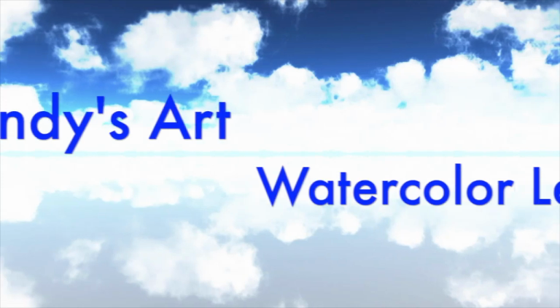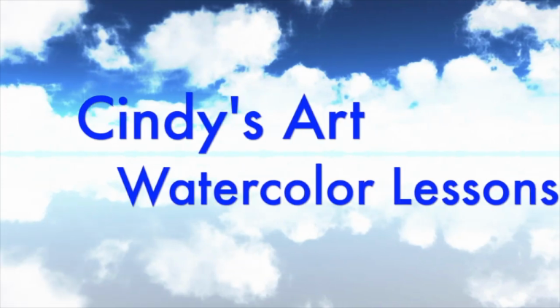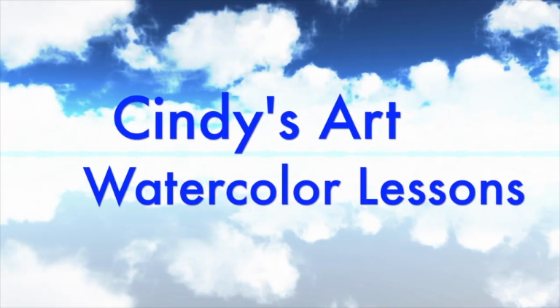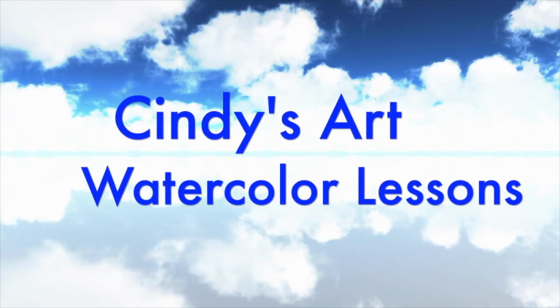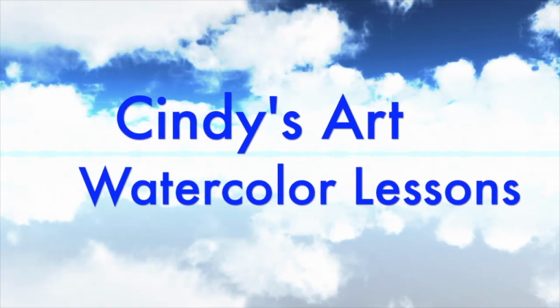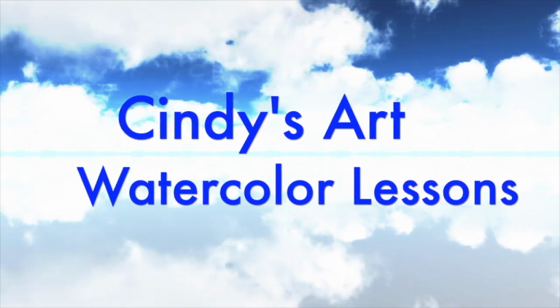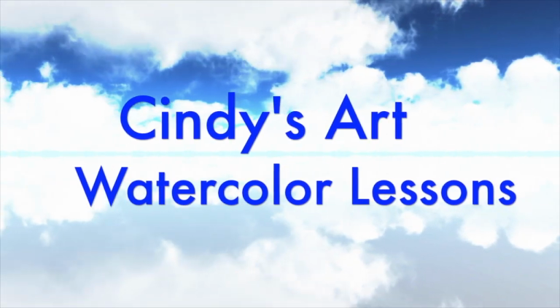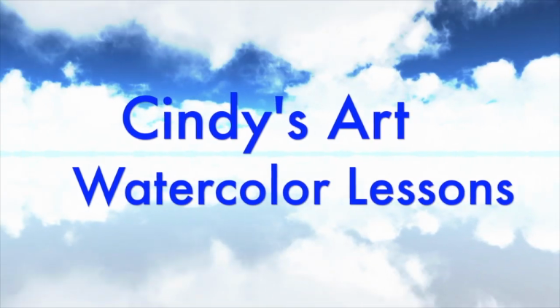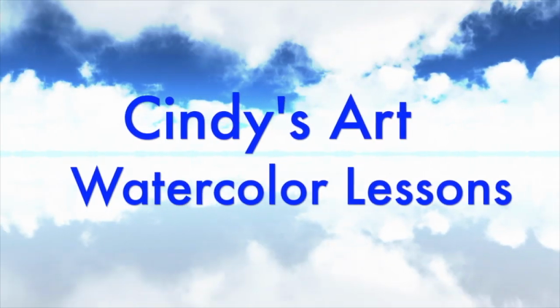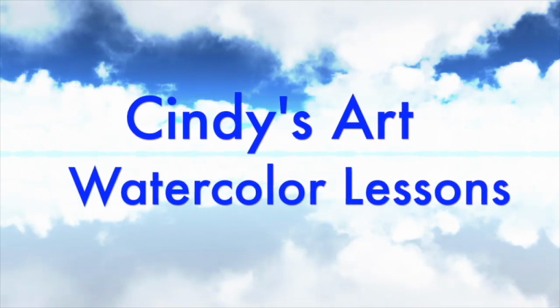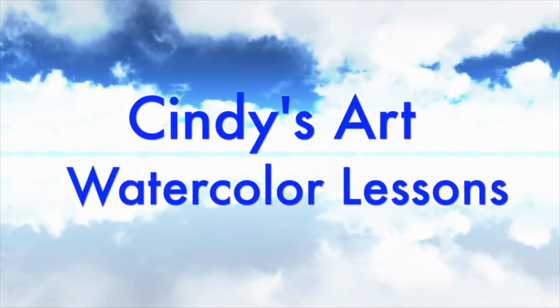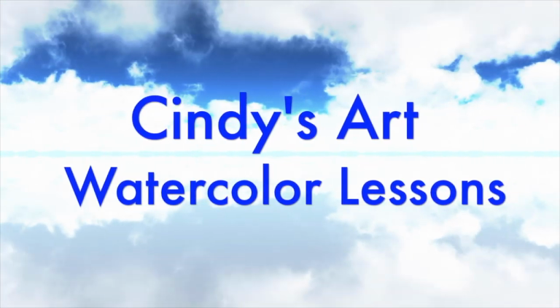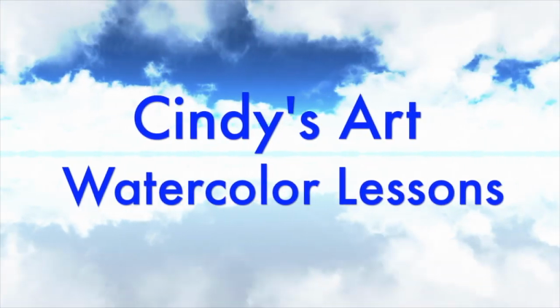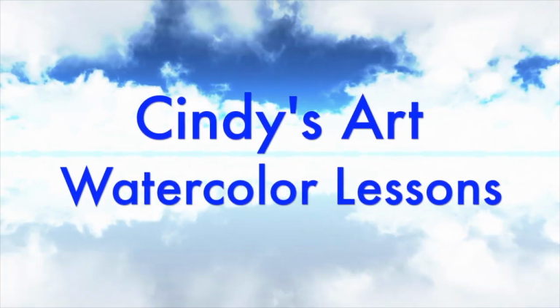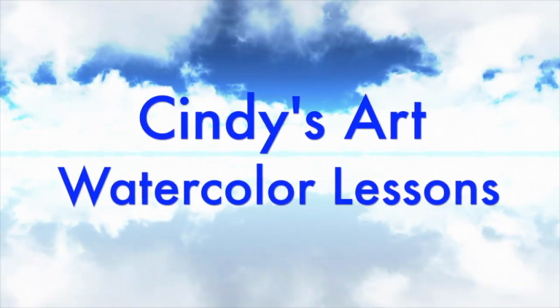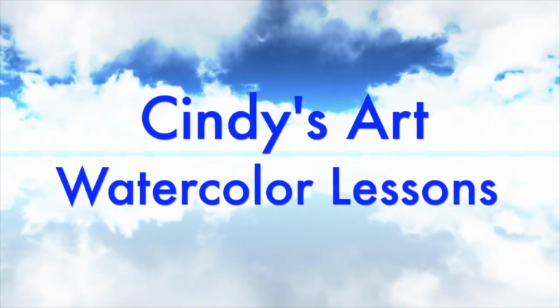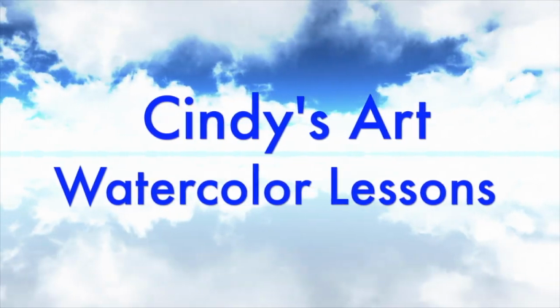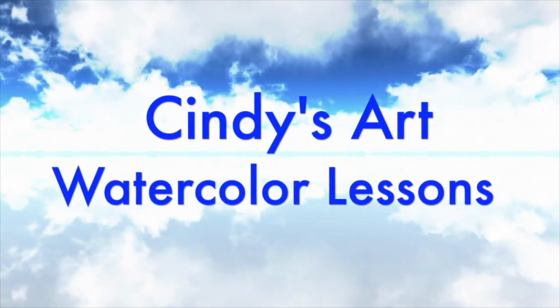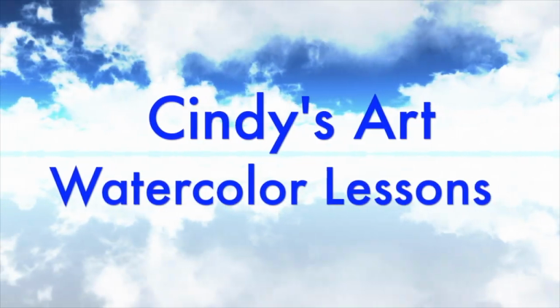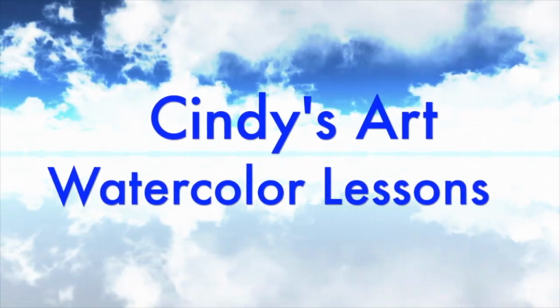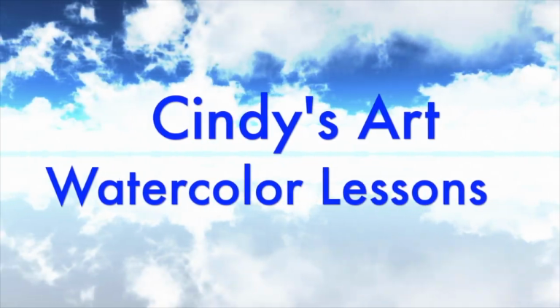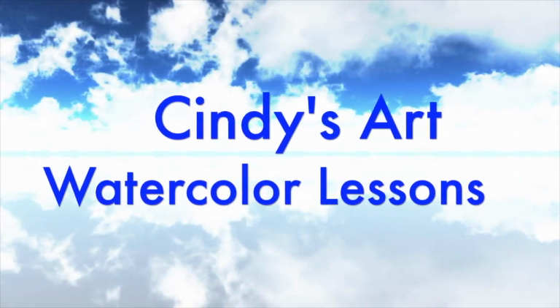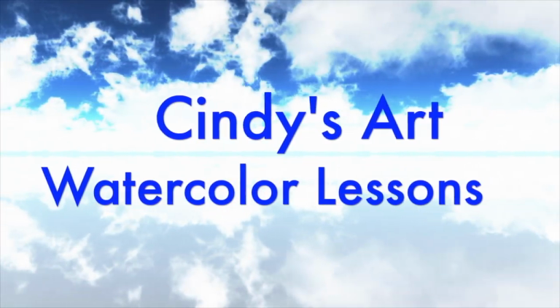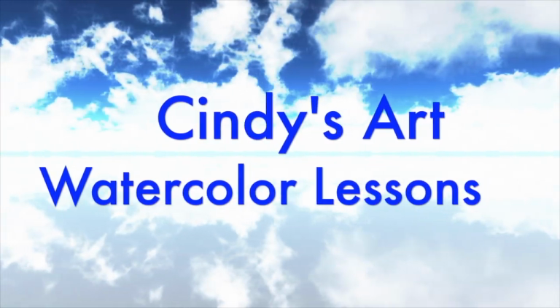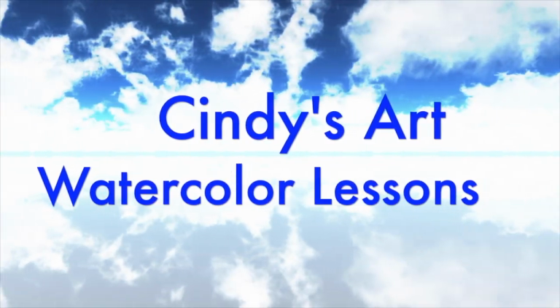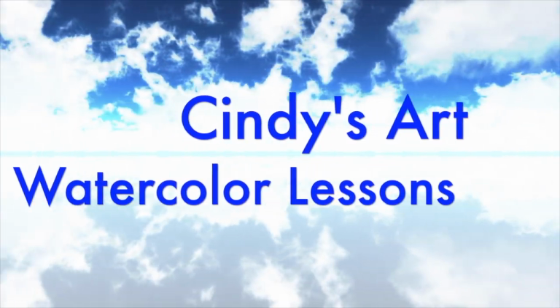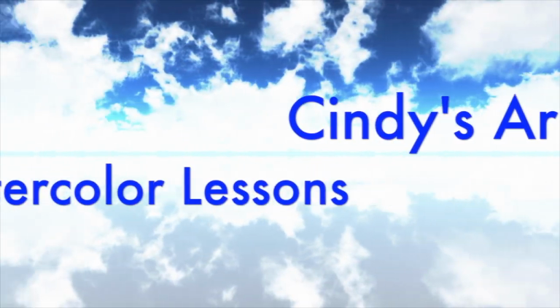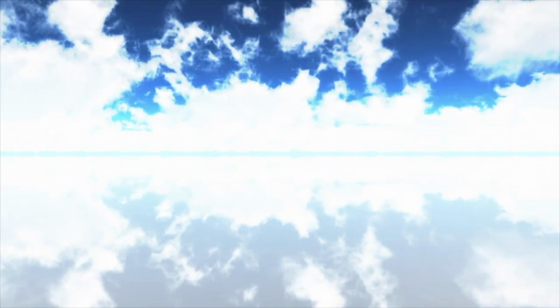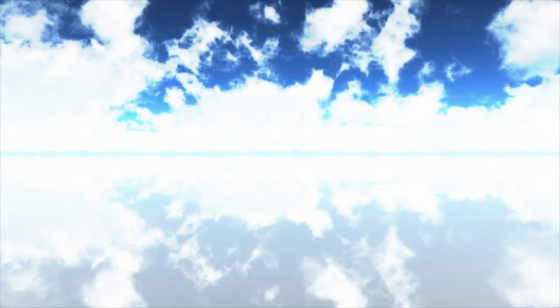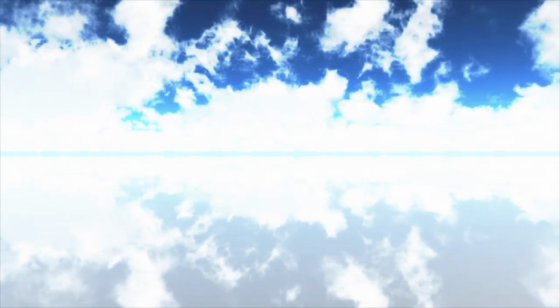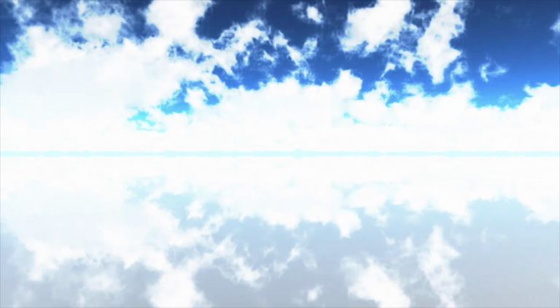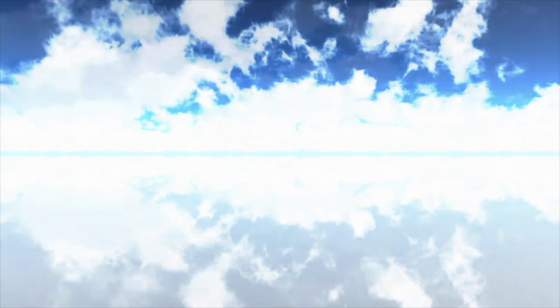Hi all, Cindy's Art. Thanks for joining me today. Let's get started with our project.